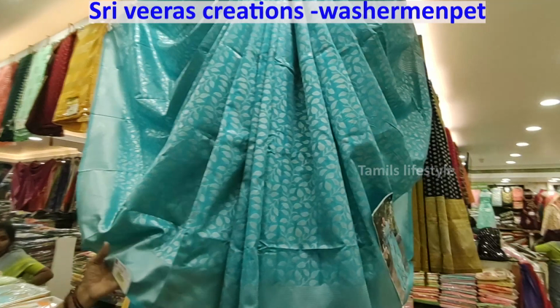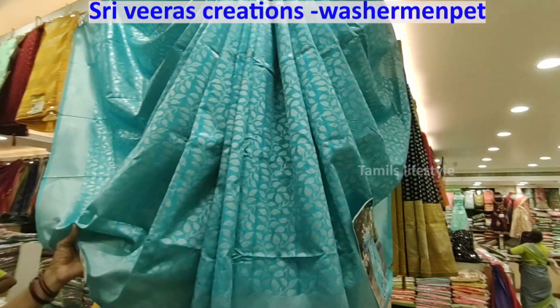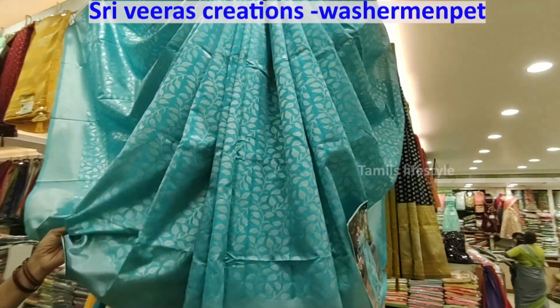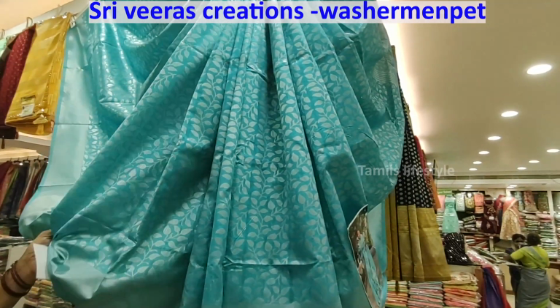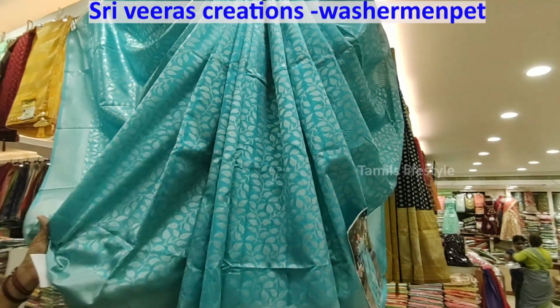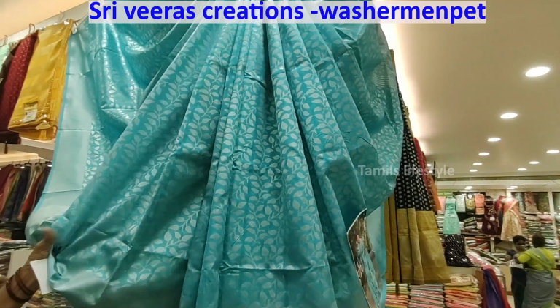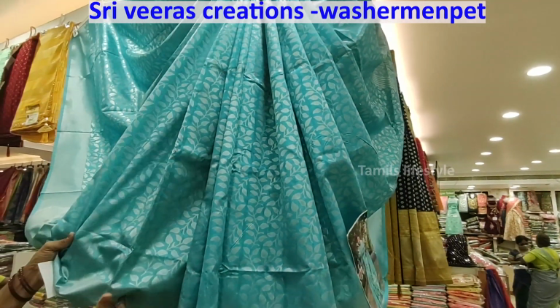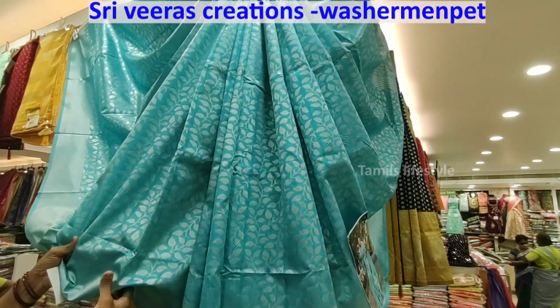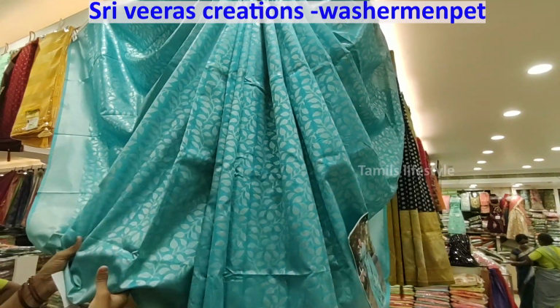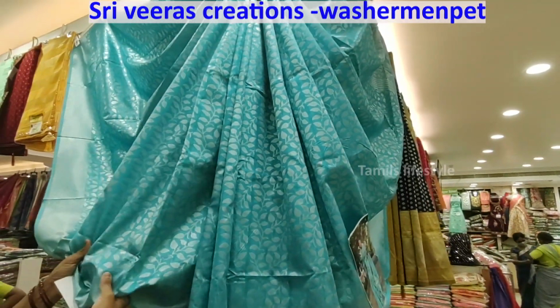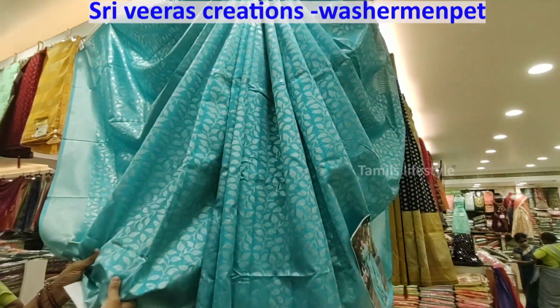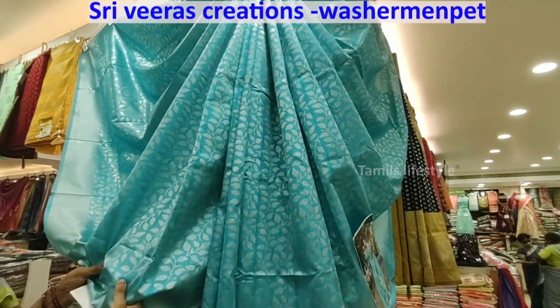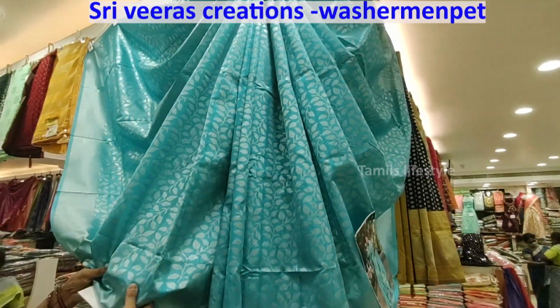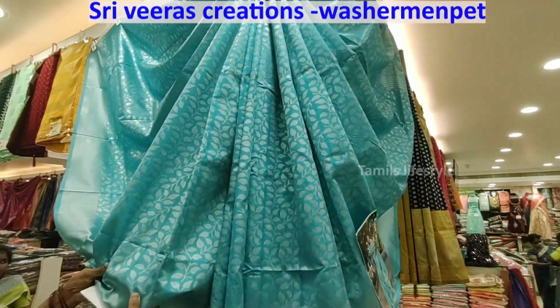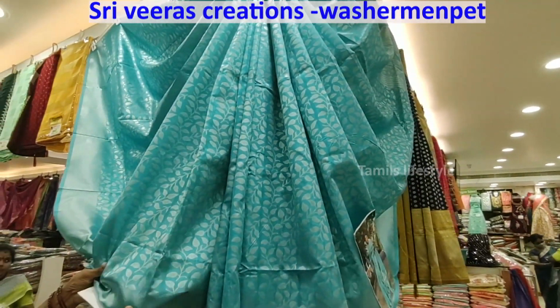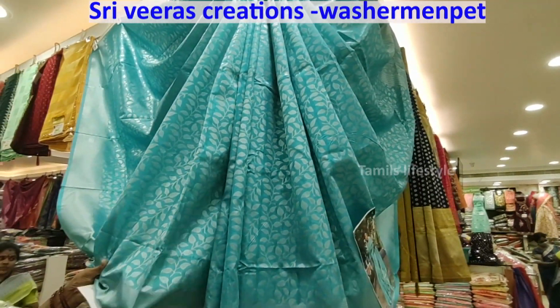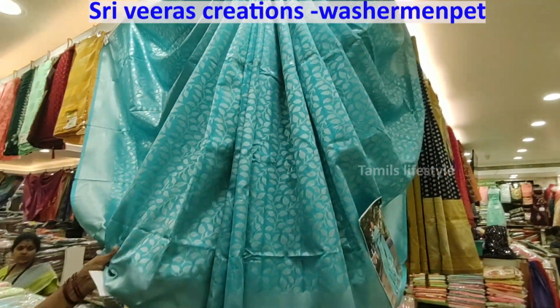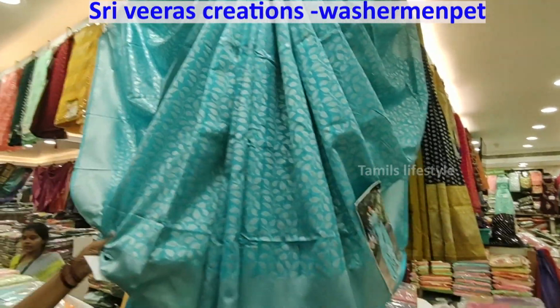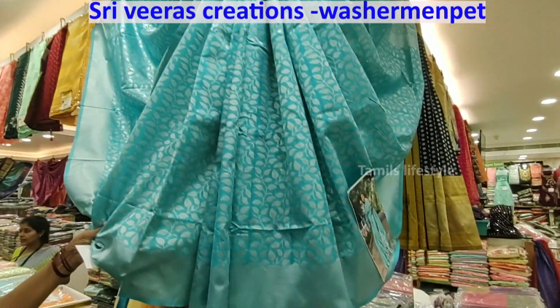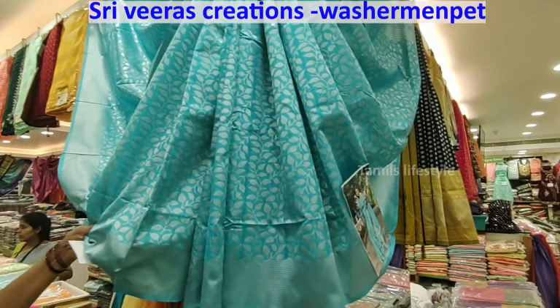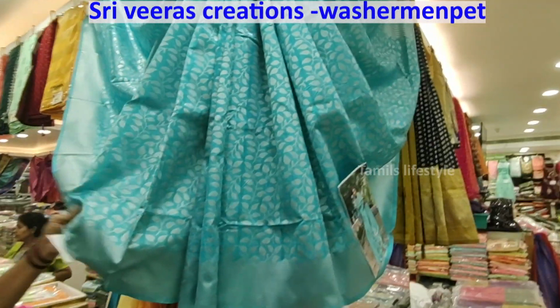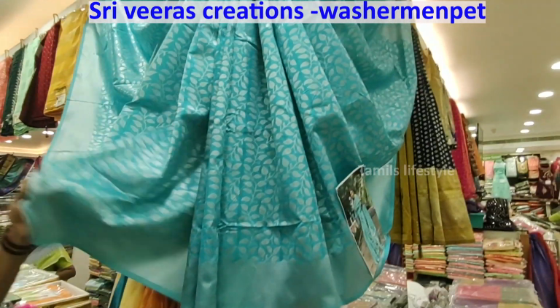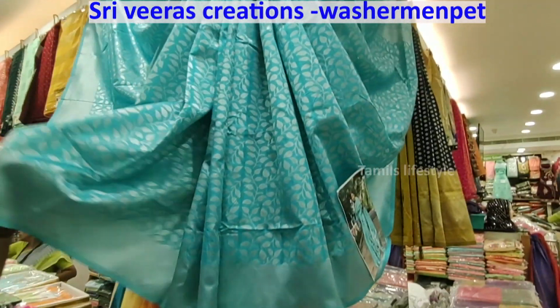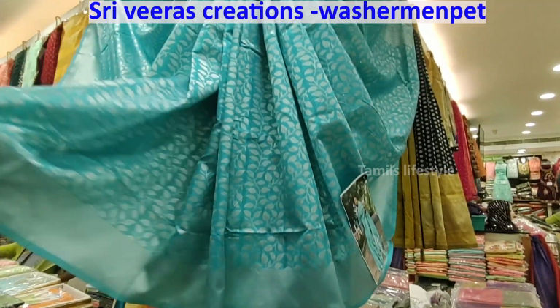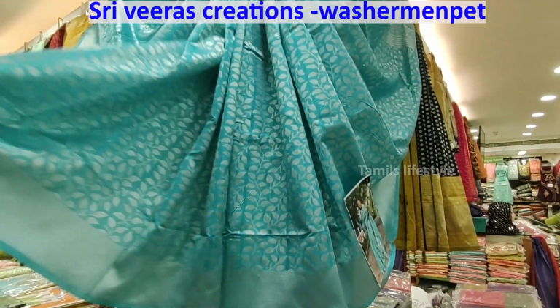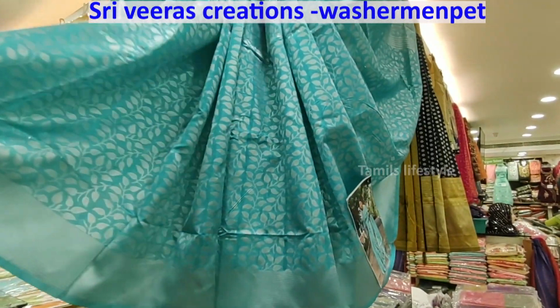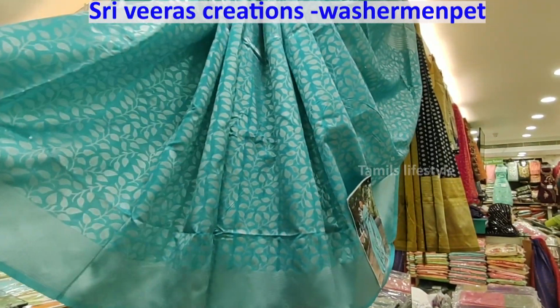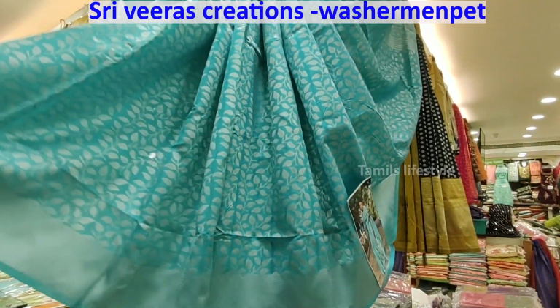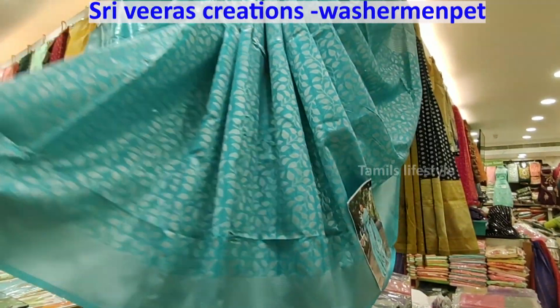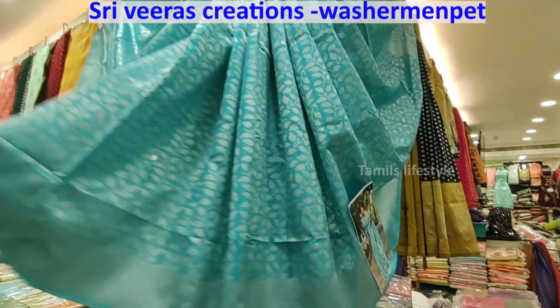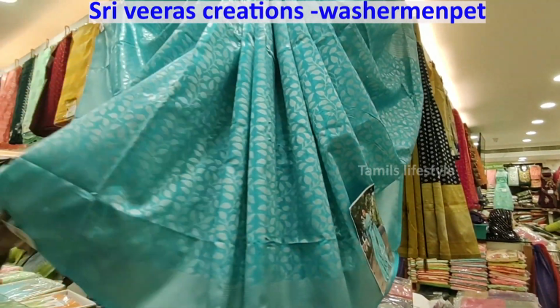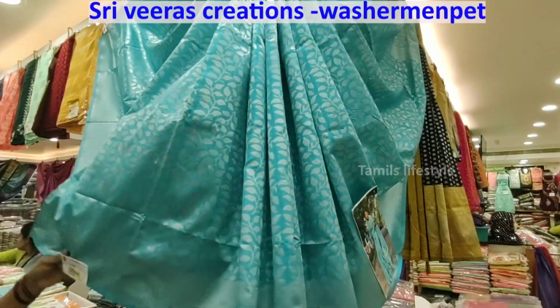Hello friends, welcome to my channel Thomas Lengstyle. In this video, we will see the 3rd floor of the collection.